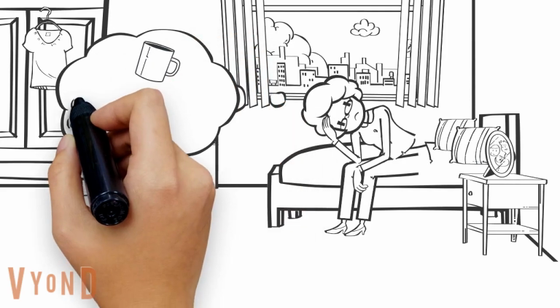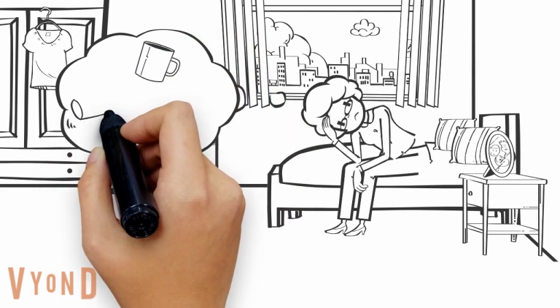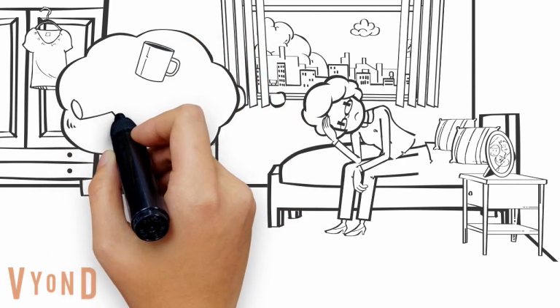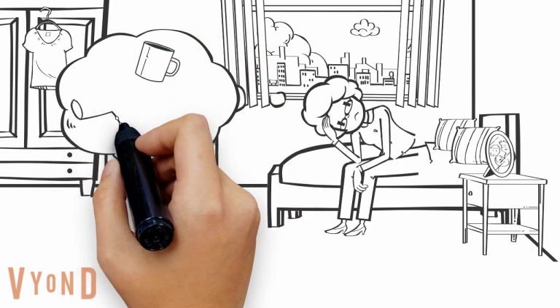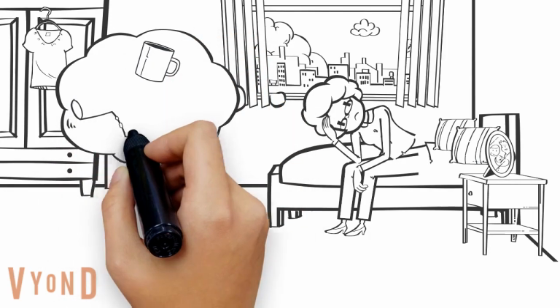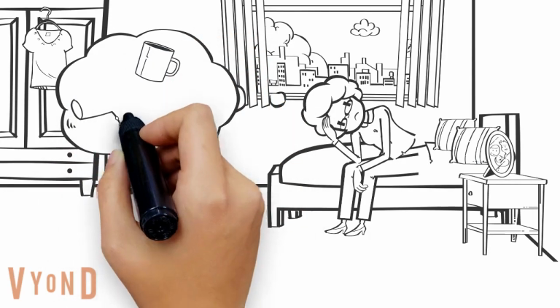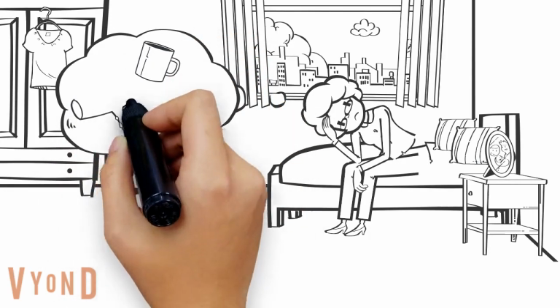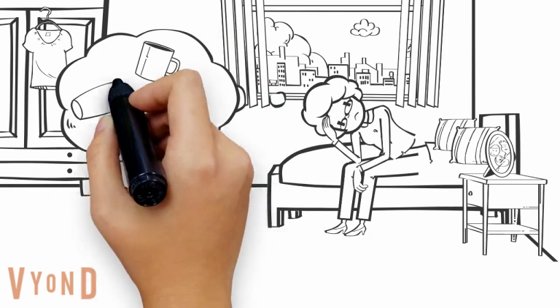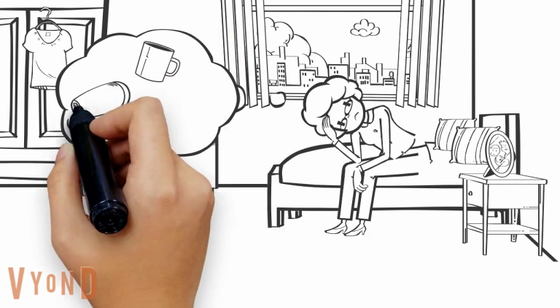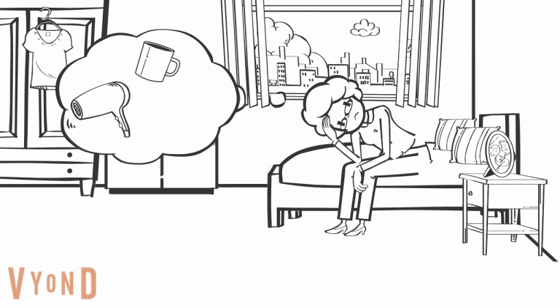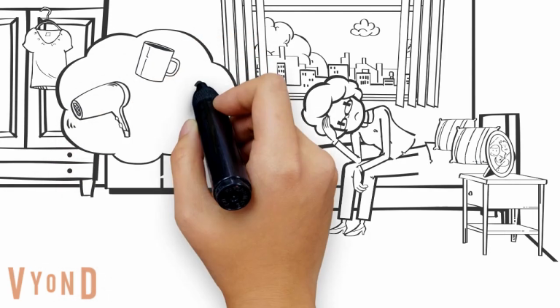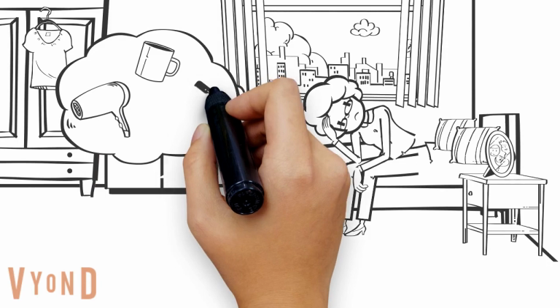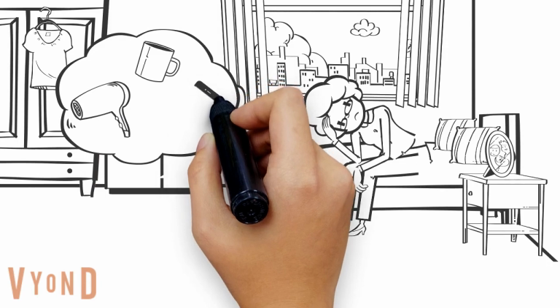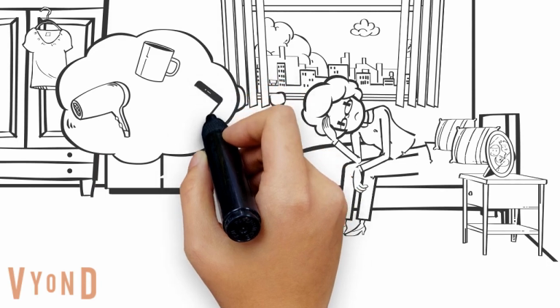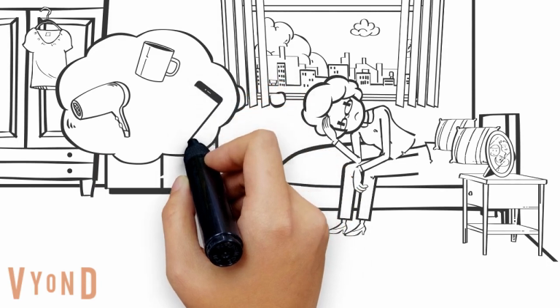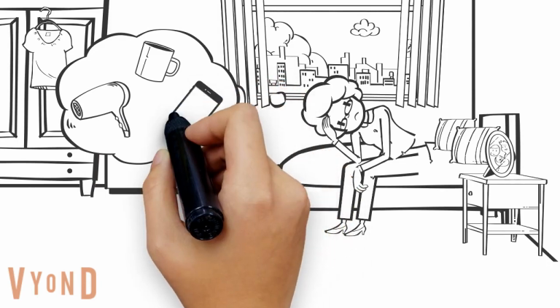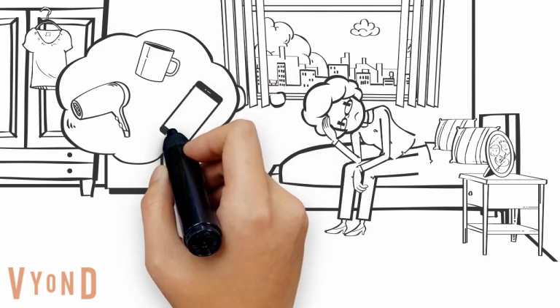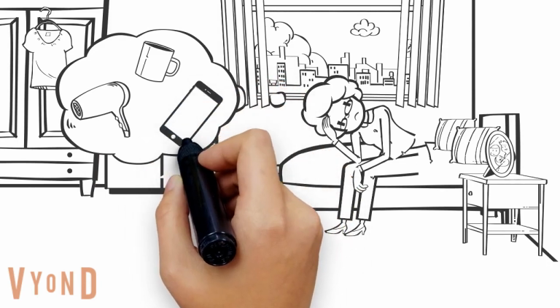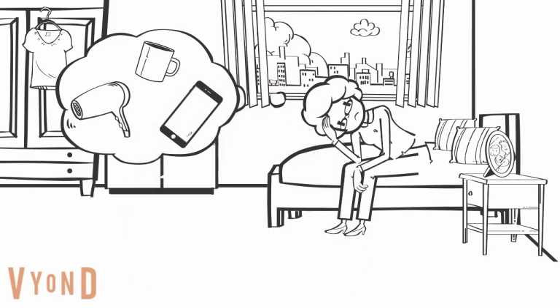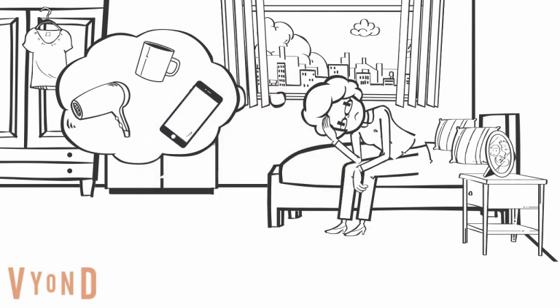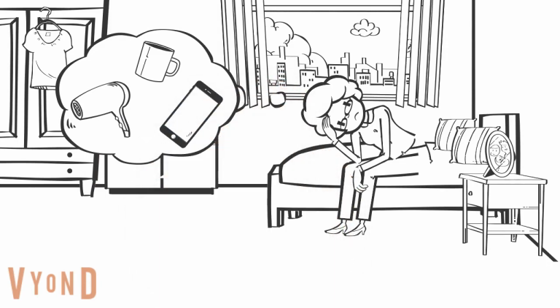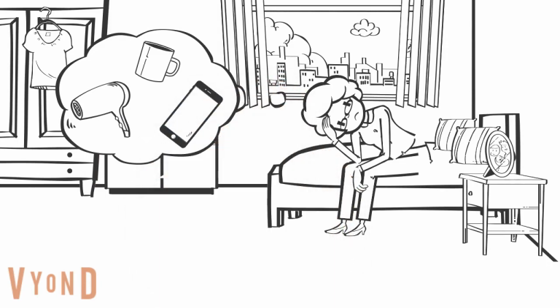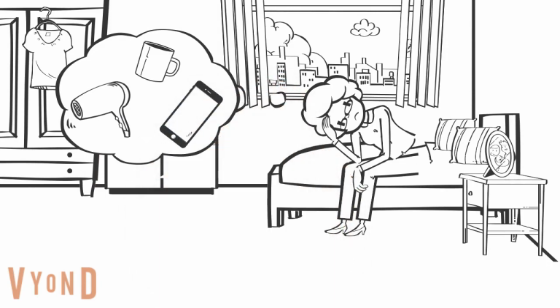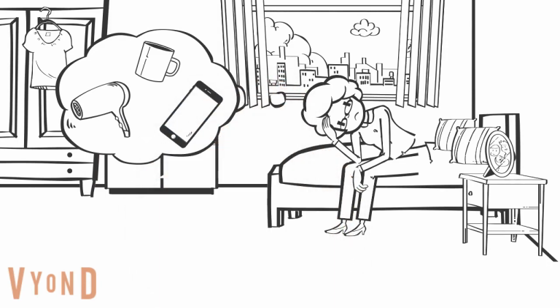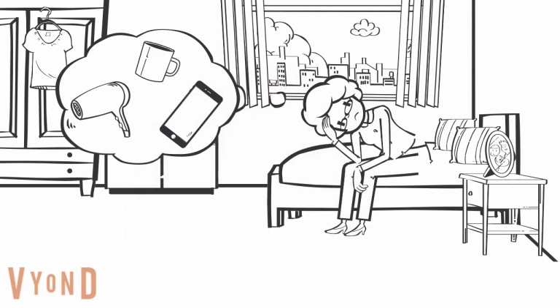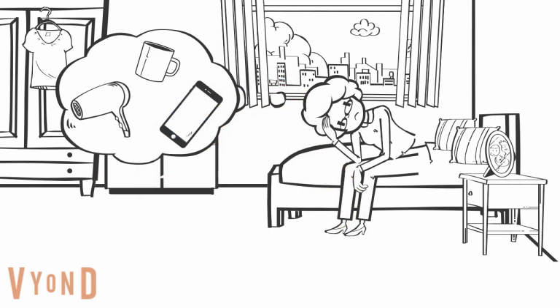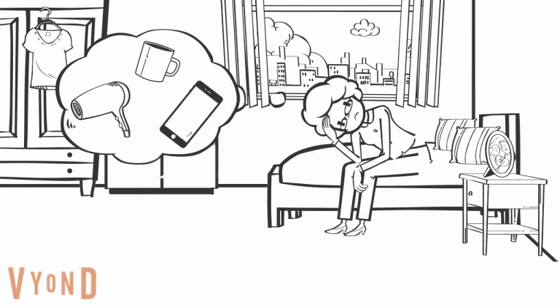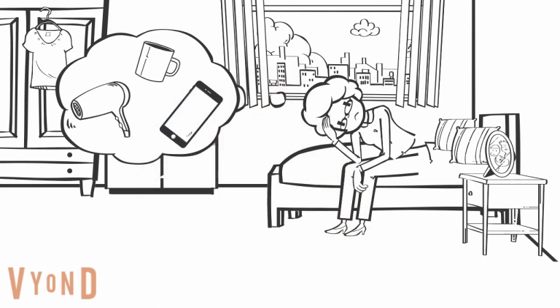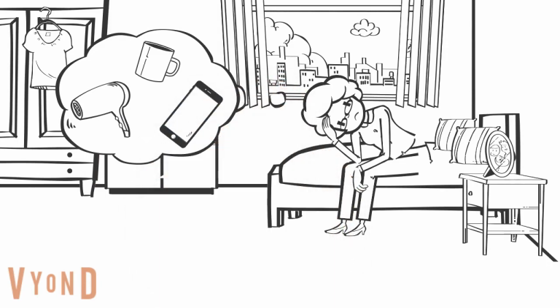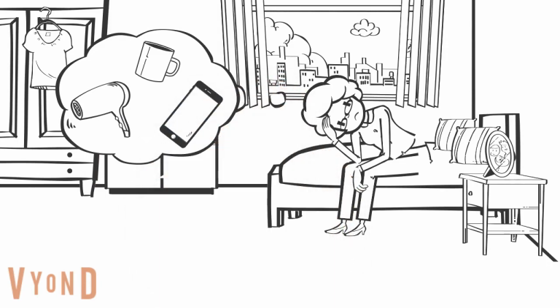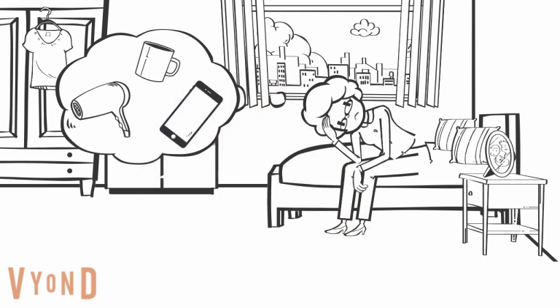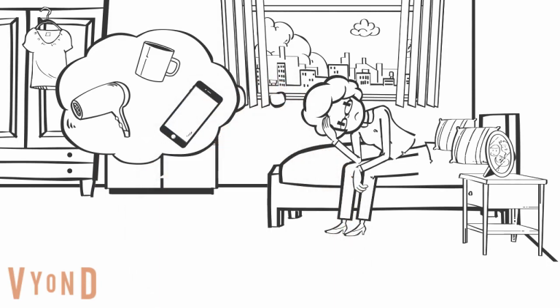Think about each item you have used today and how your day would have been if you didn't have these.